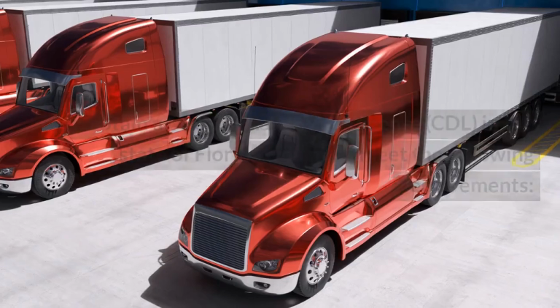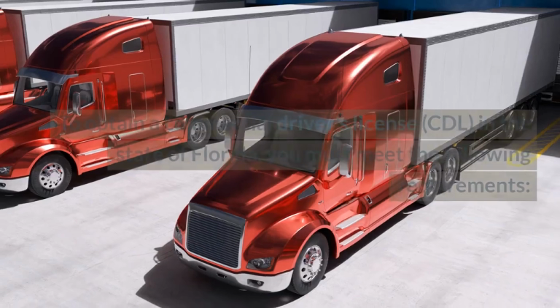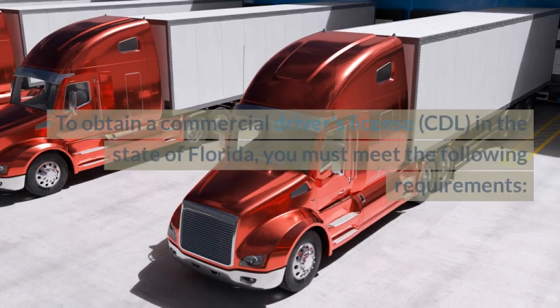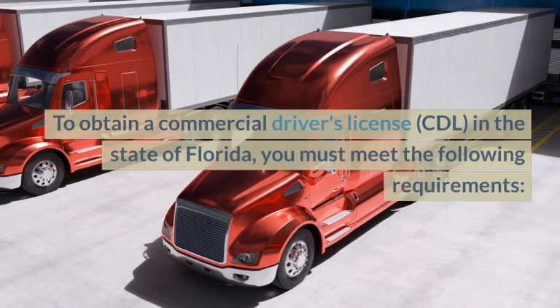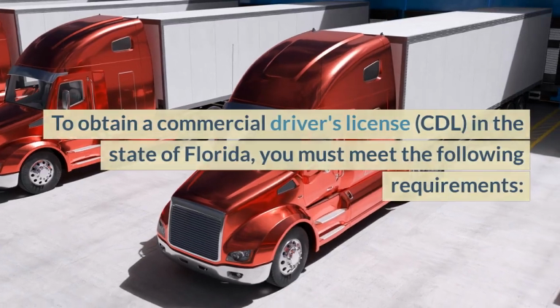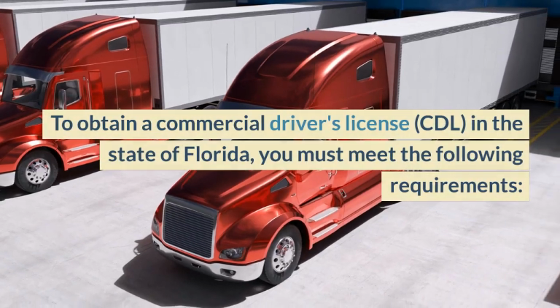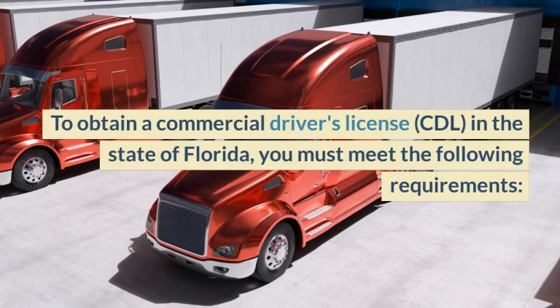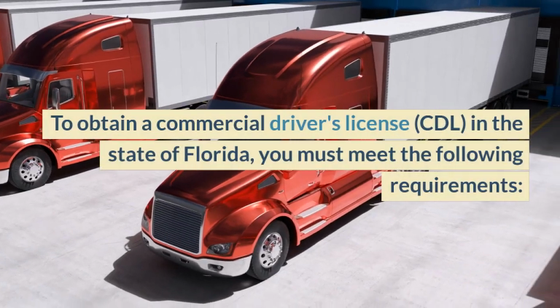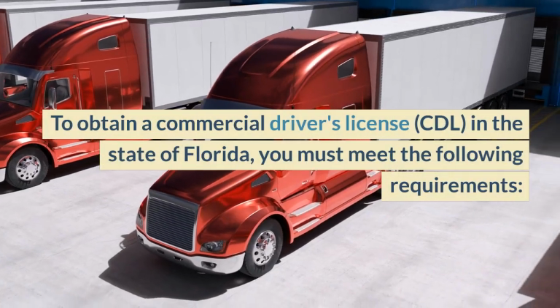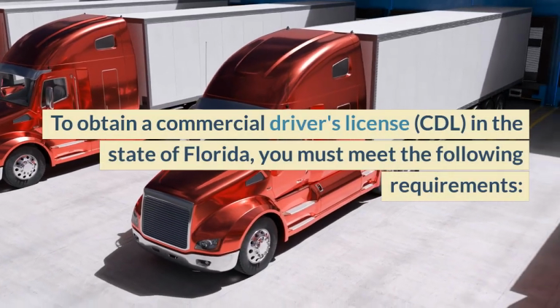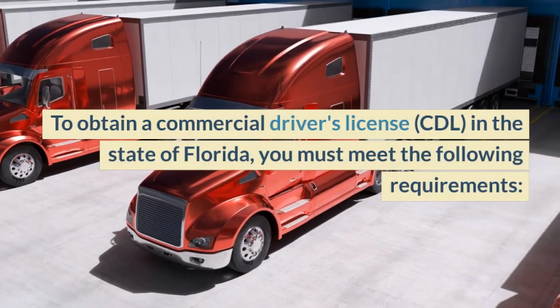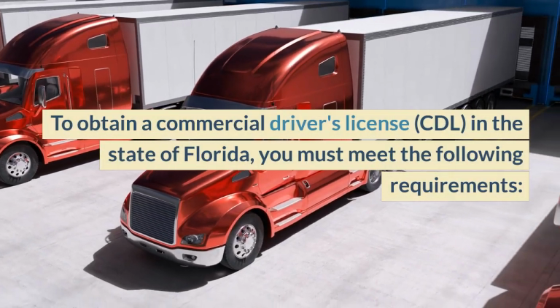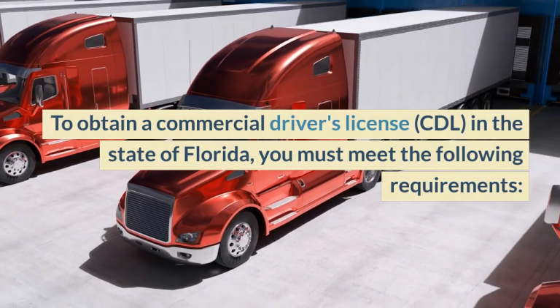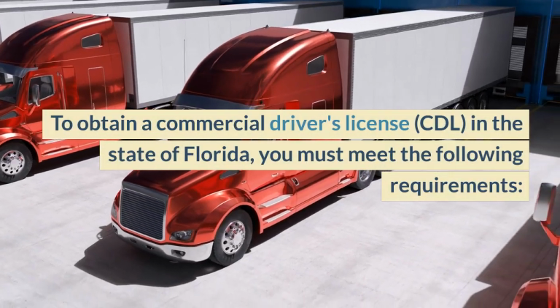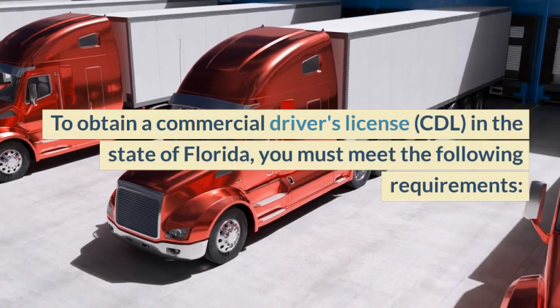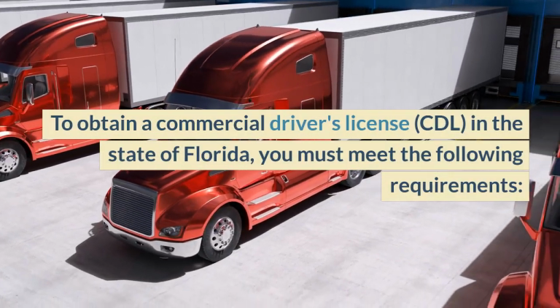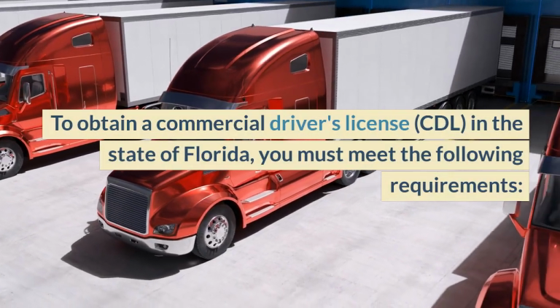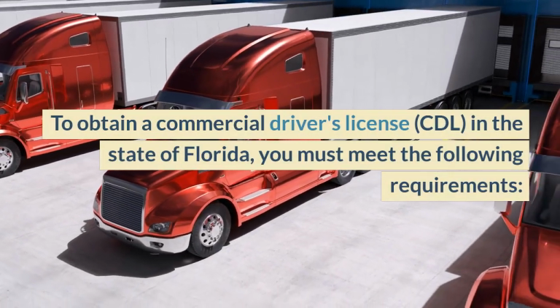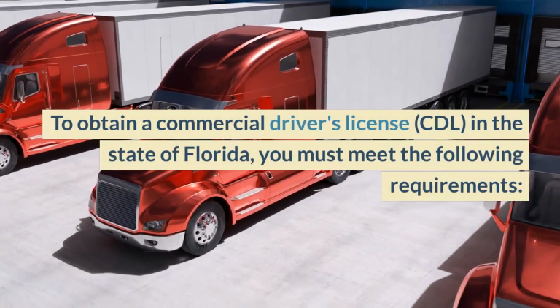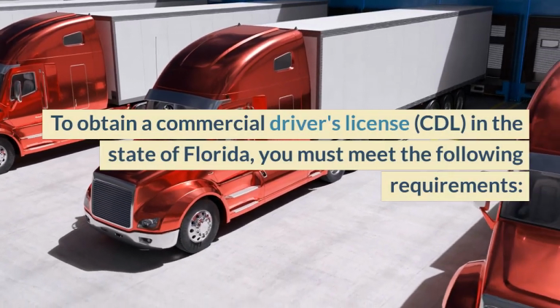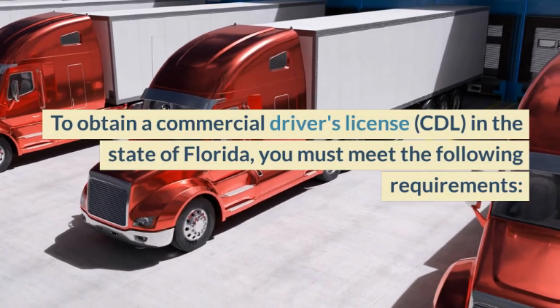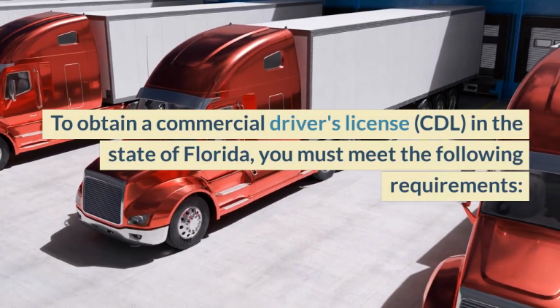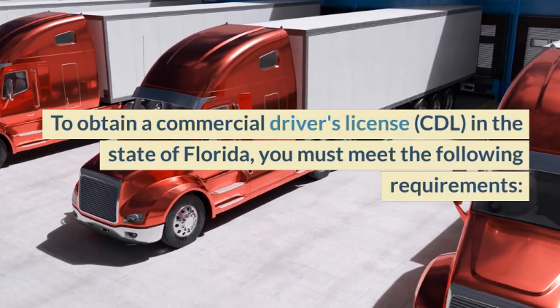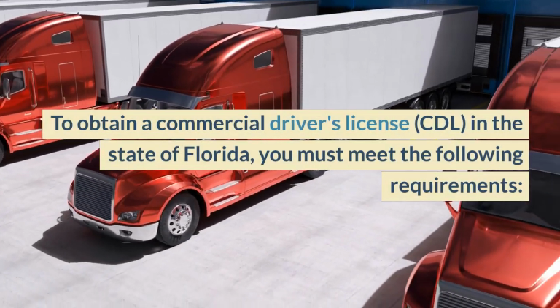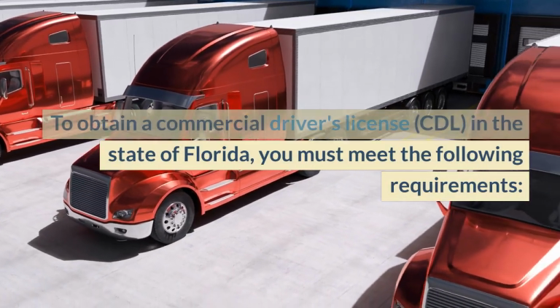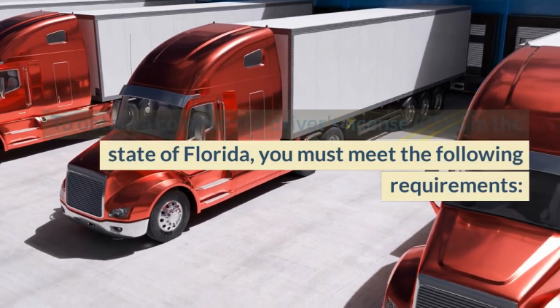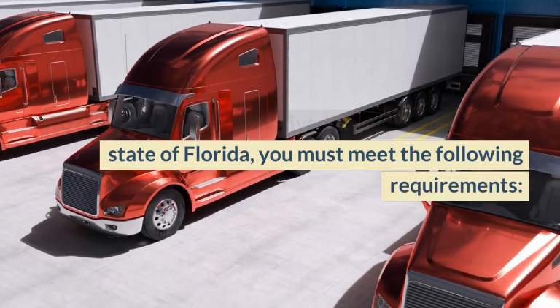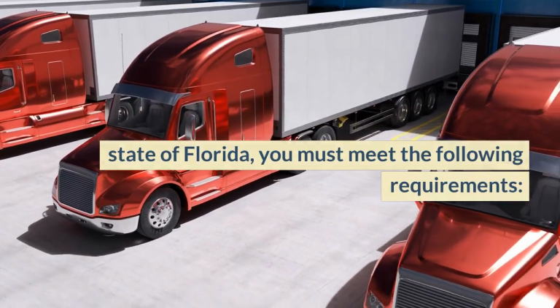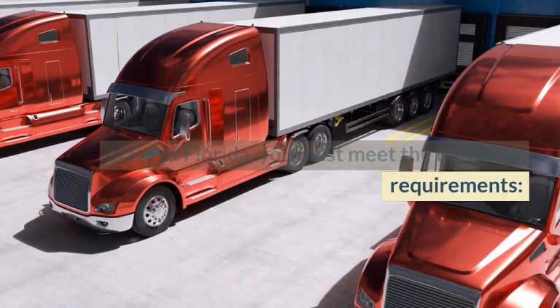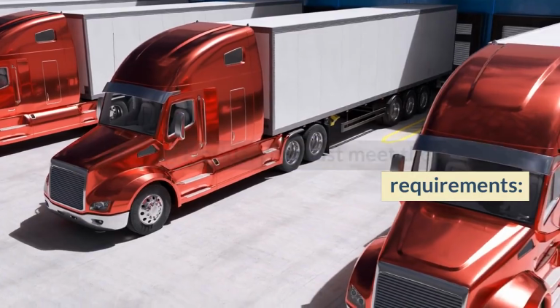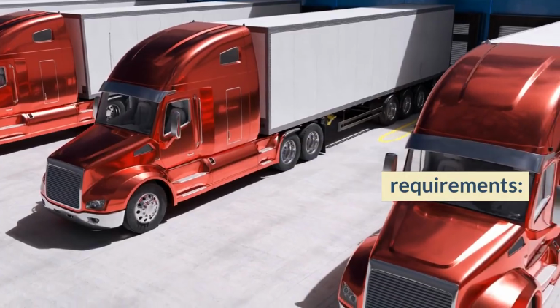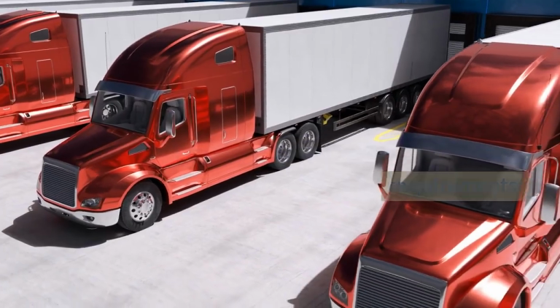To obtain a commercial driver's license, CDL, in the state of Florida, you must meet the following requirements.